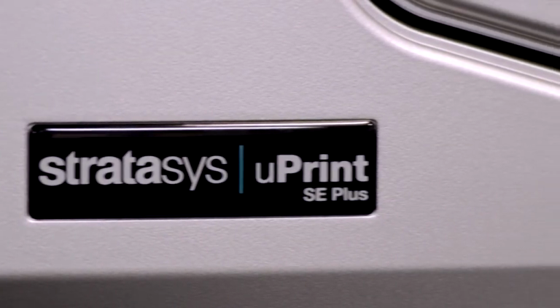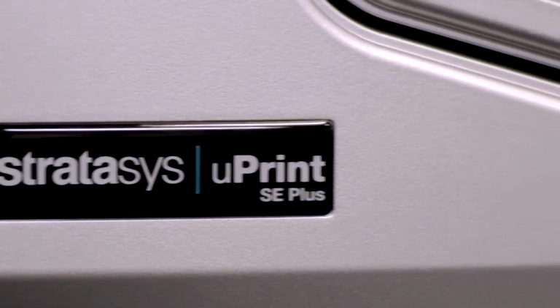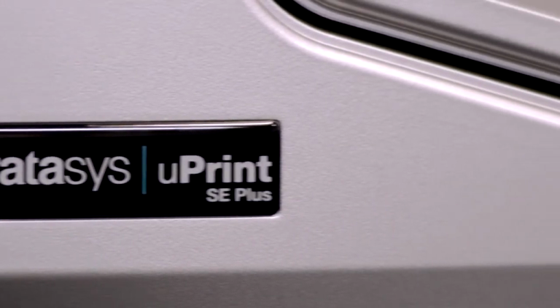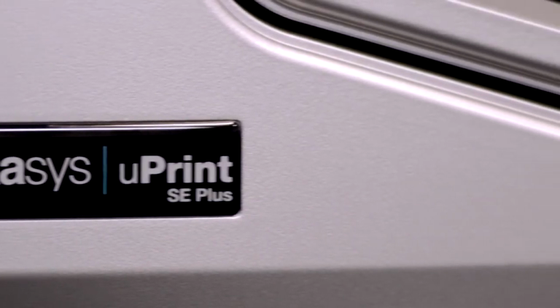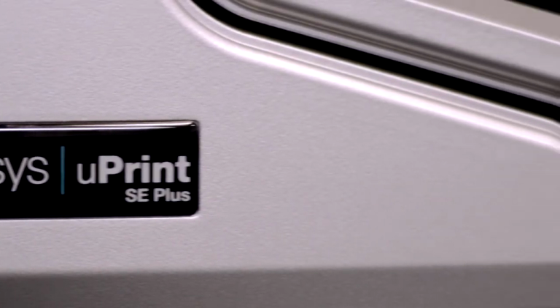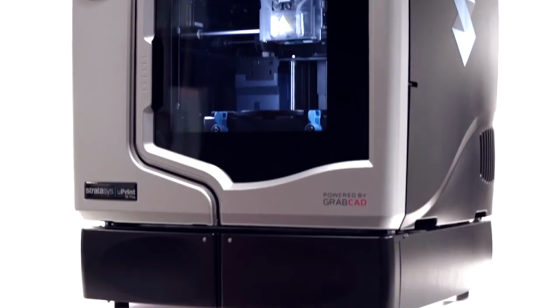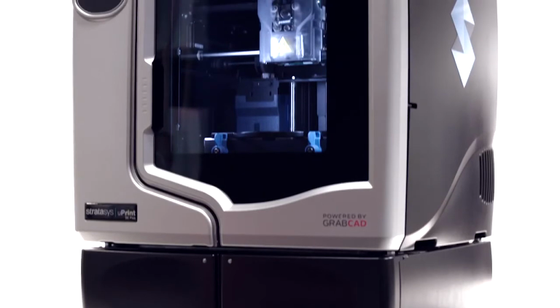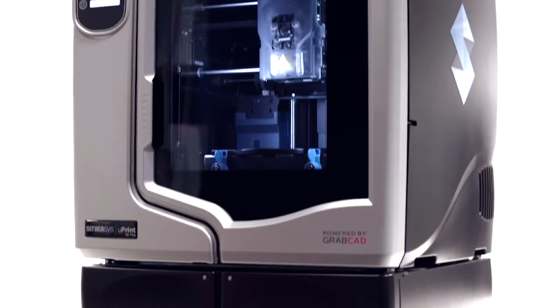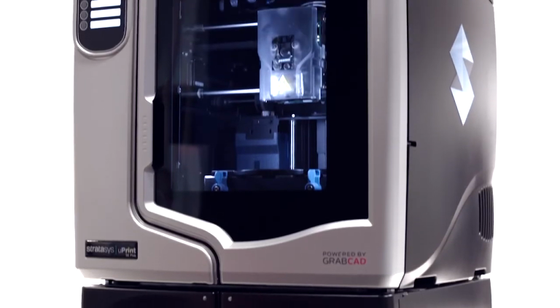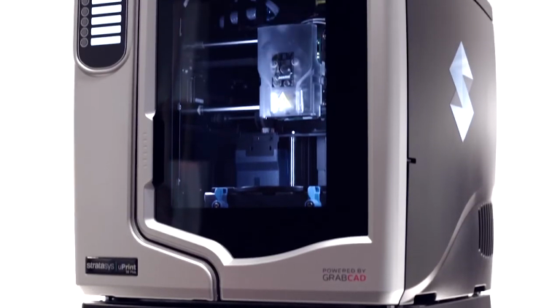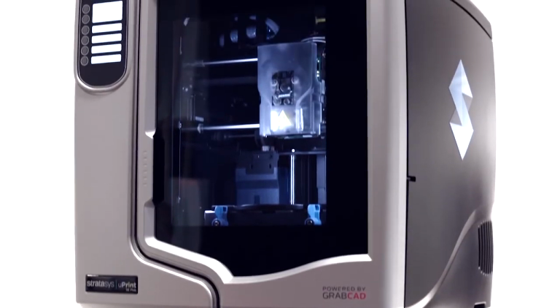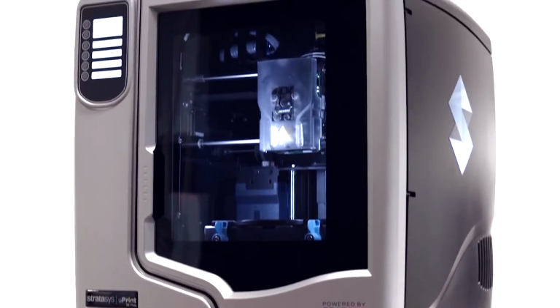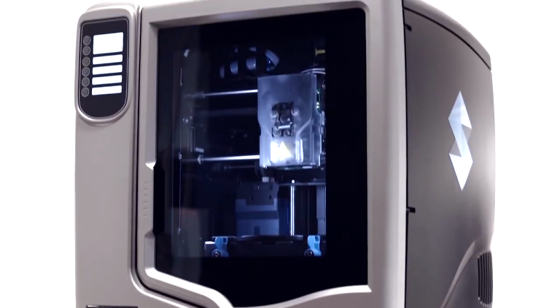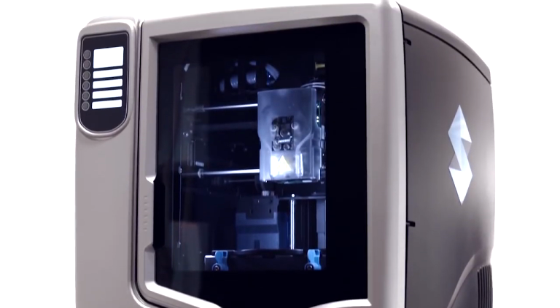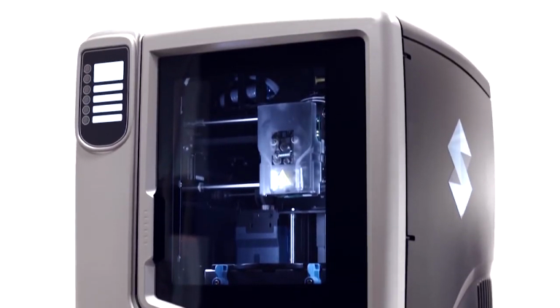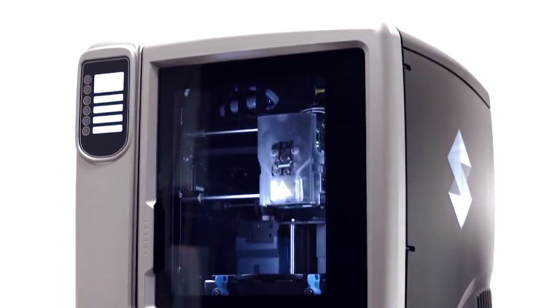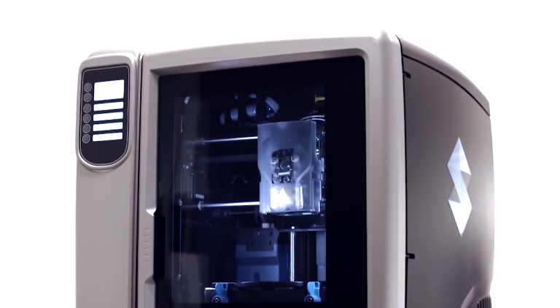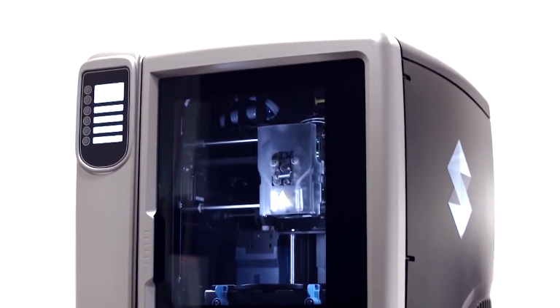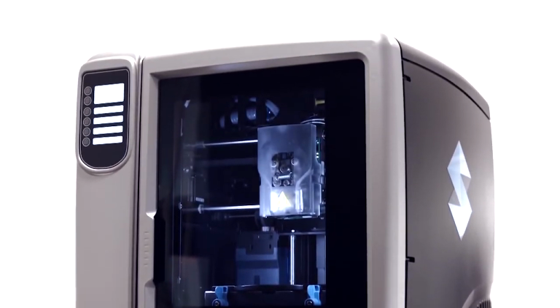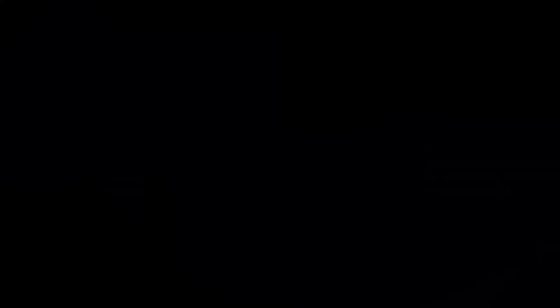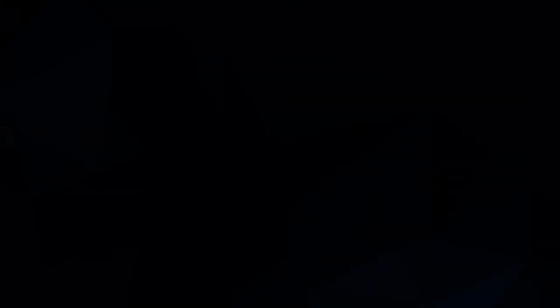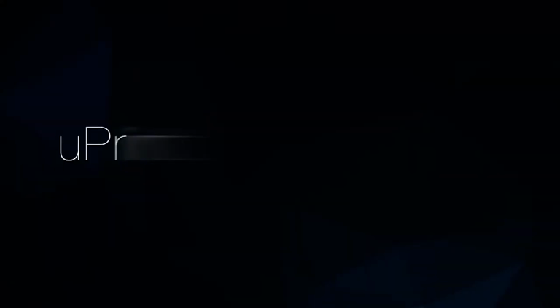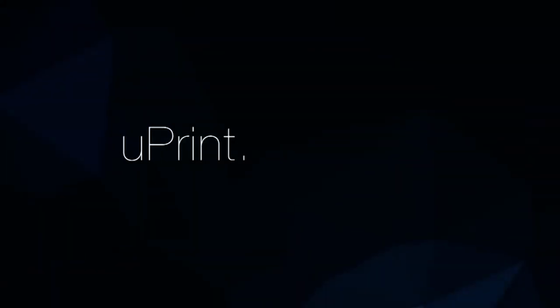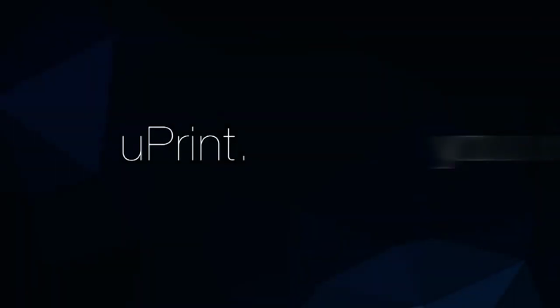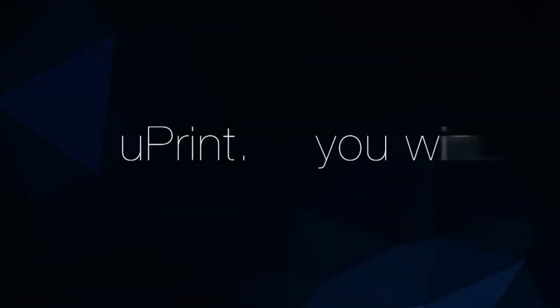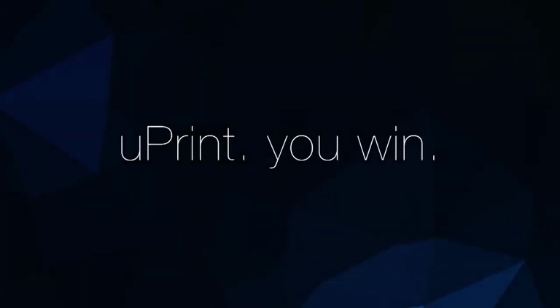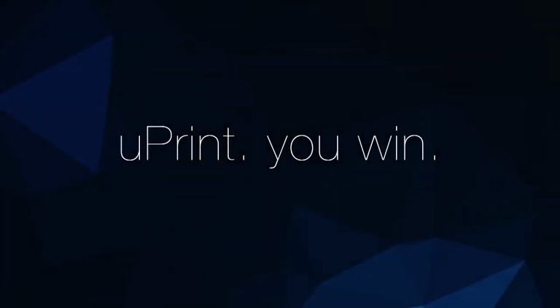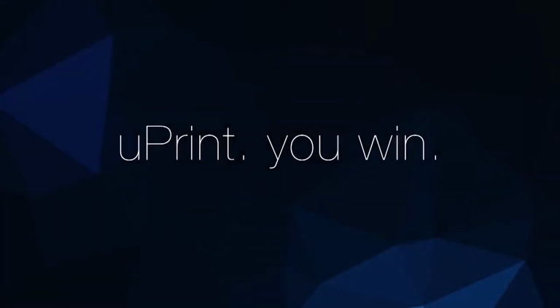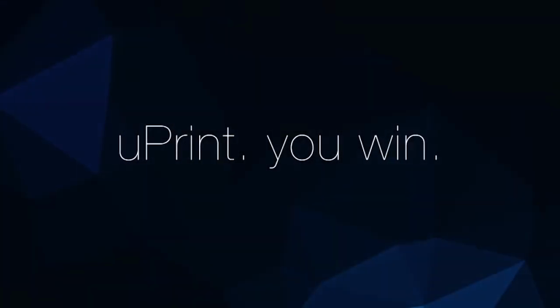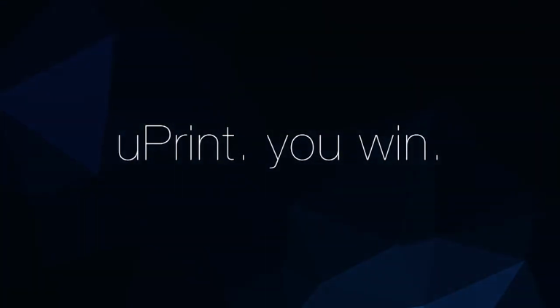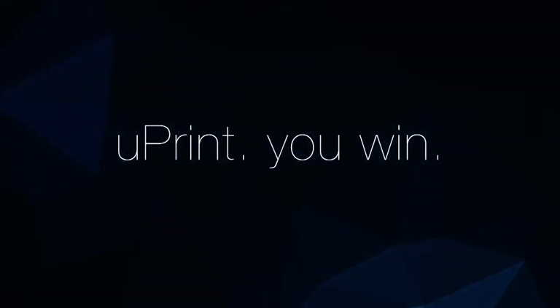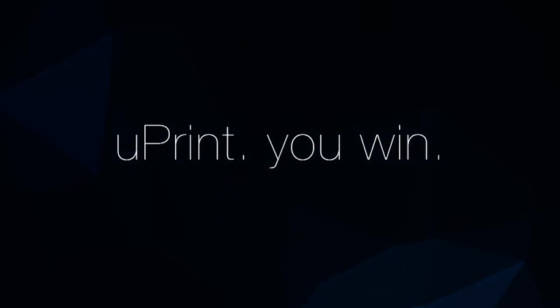I rely on U-Print every day to win new business.